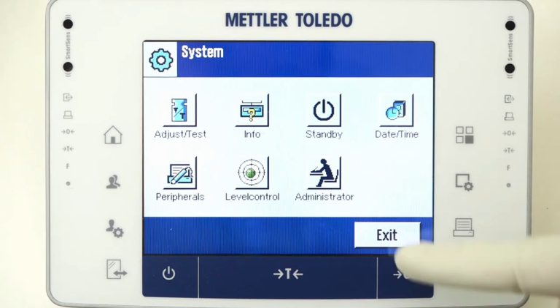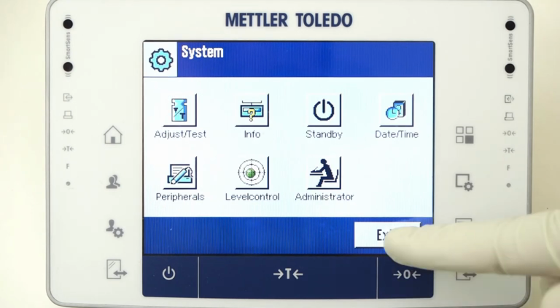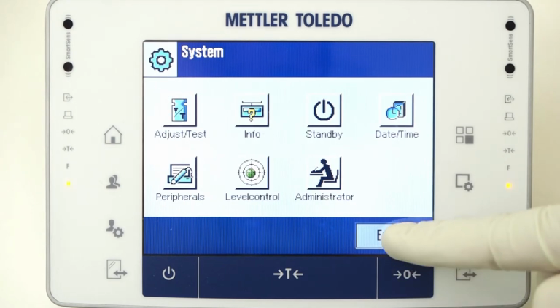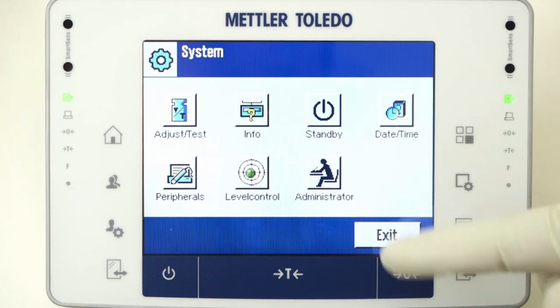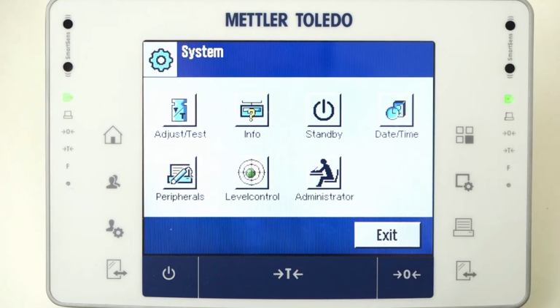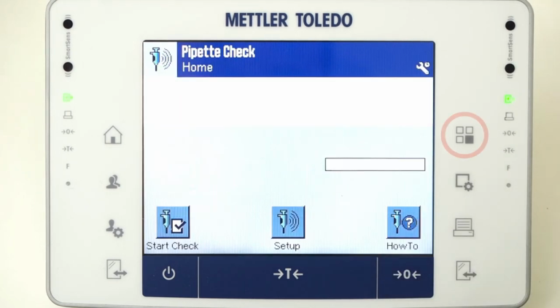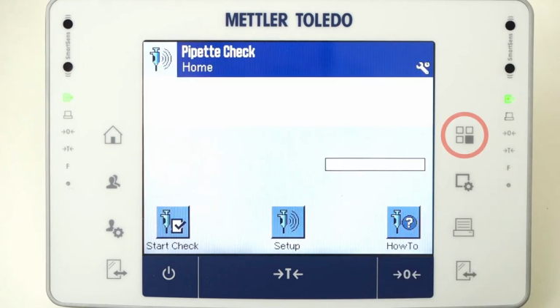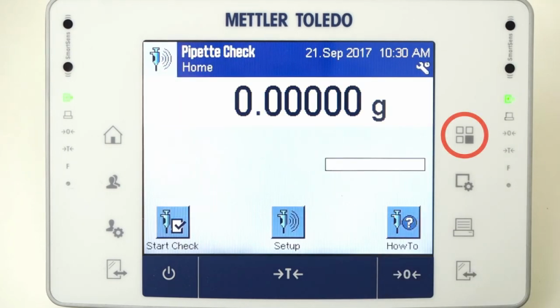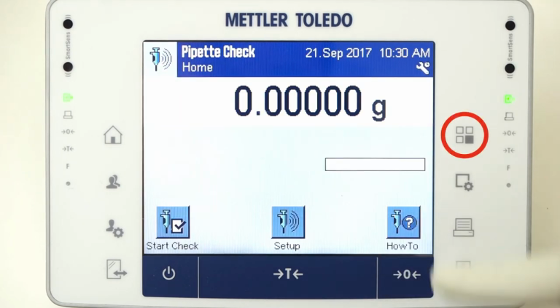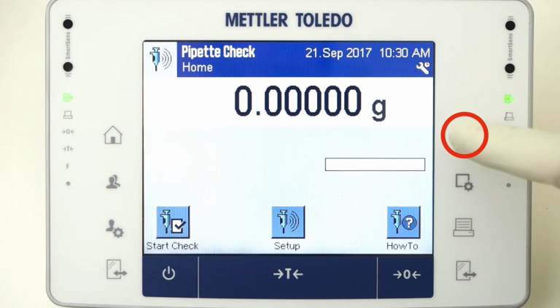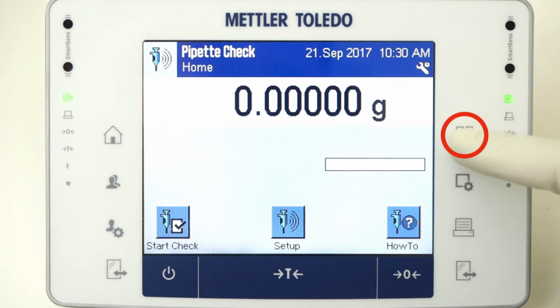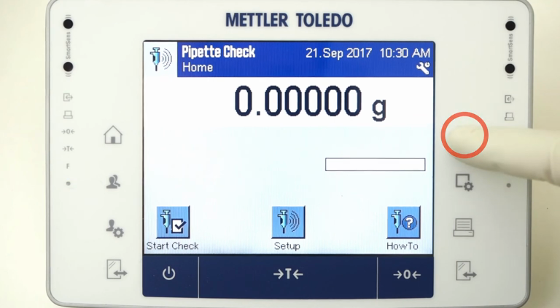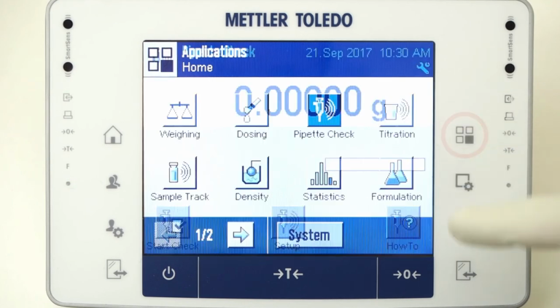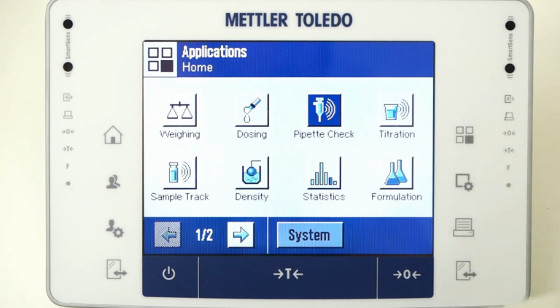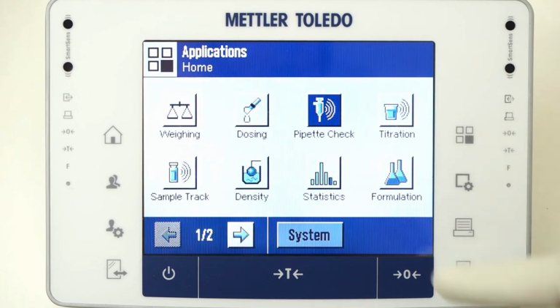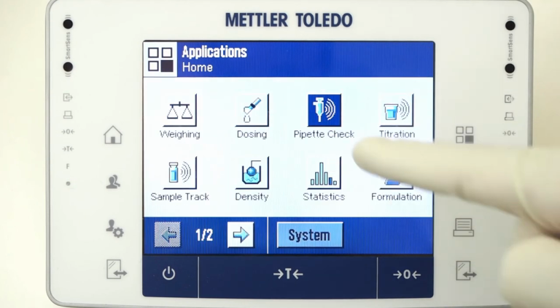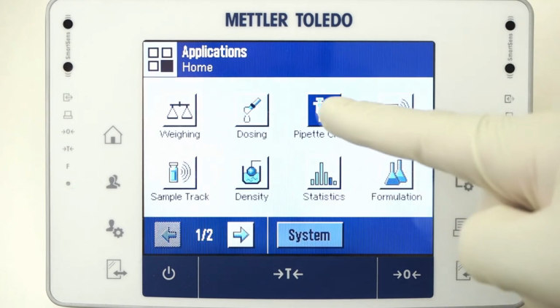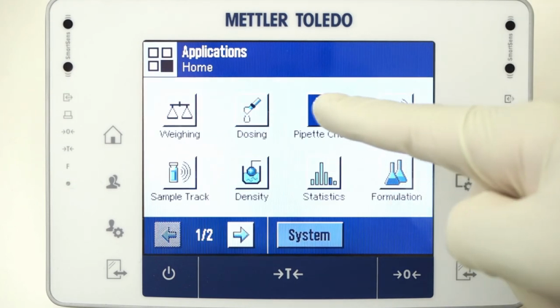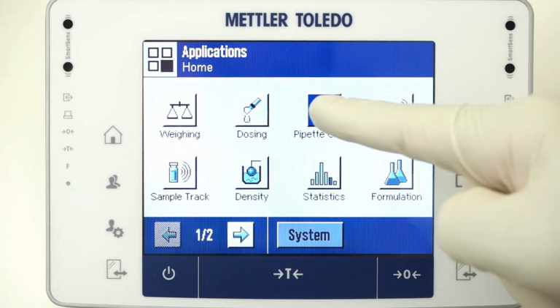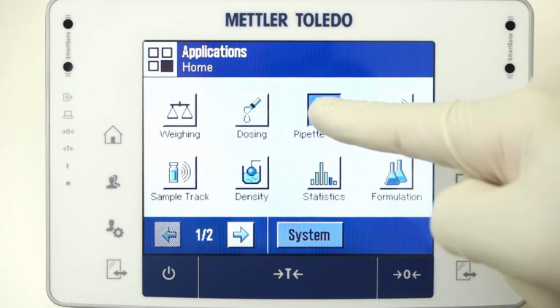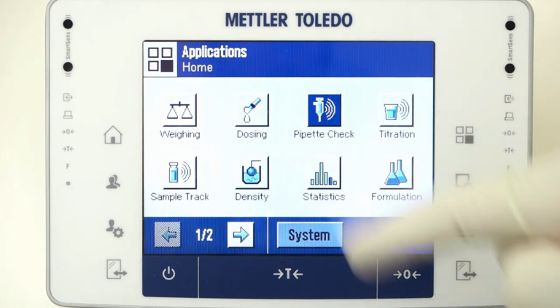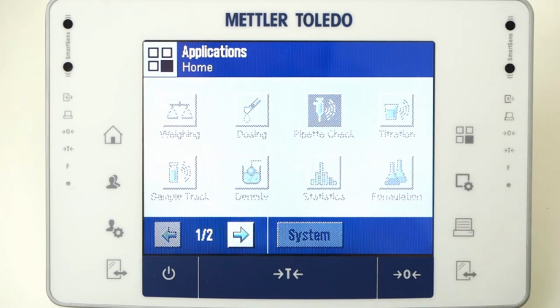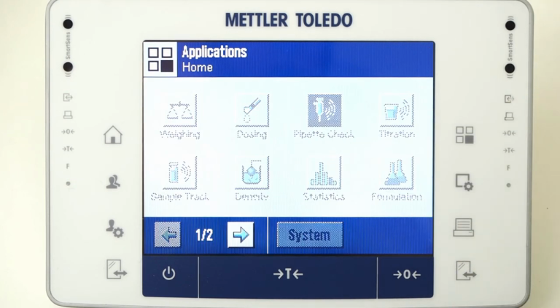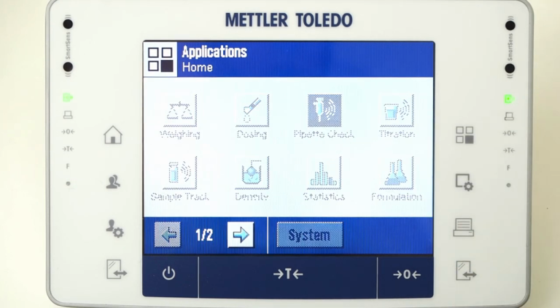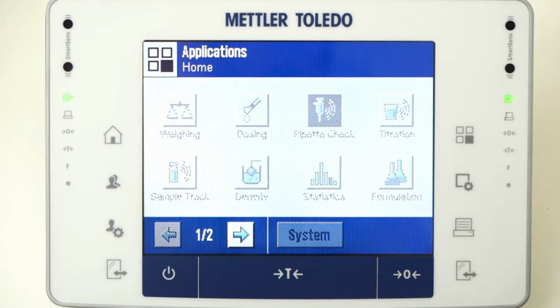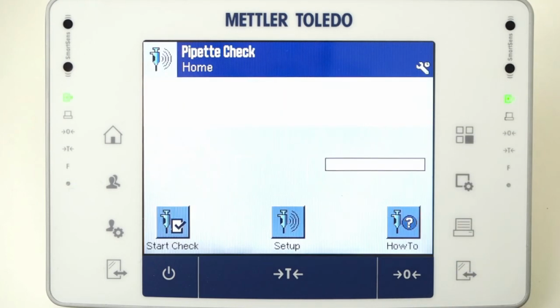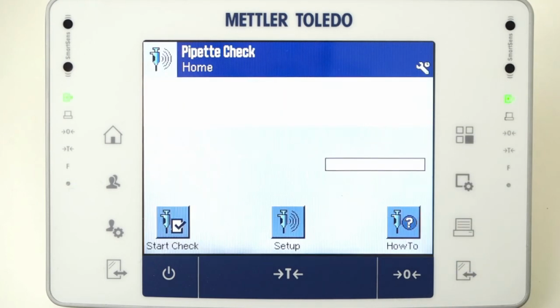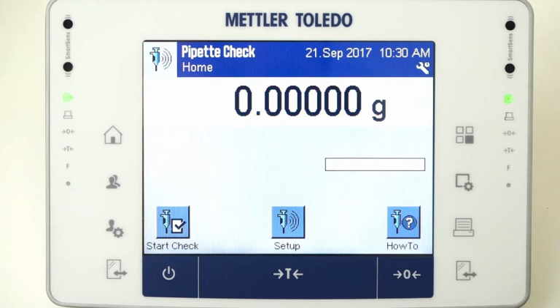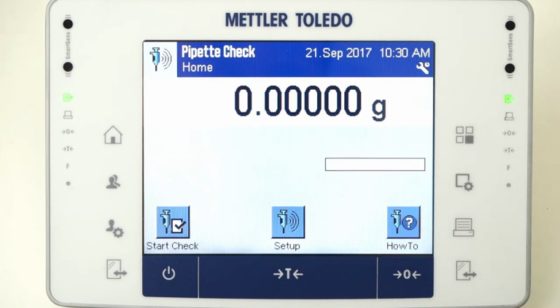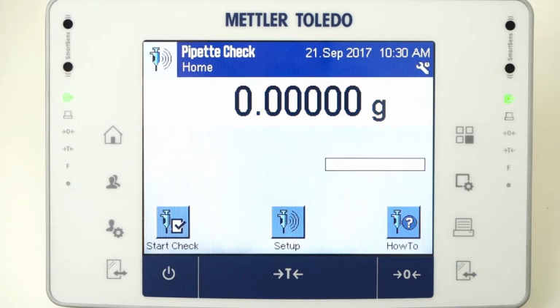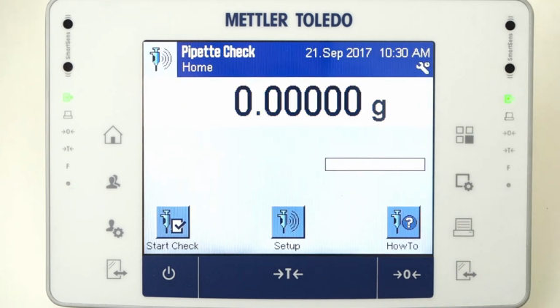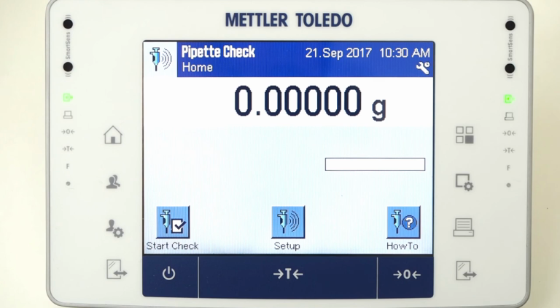Press the square select button outside the screen and choose Pipette Check. The balance and EZDirect Flex RFID scanner are set.